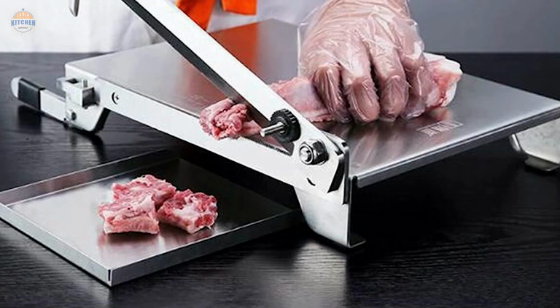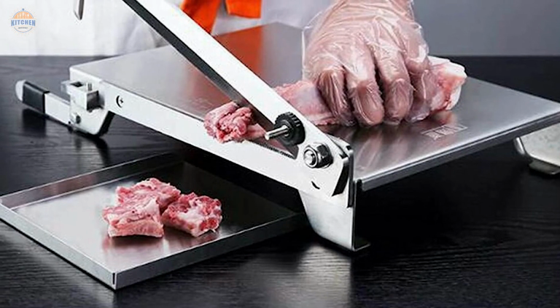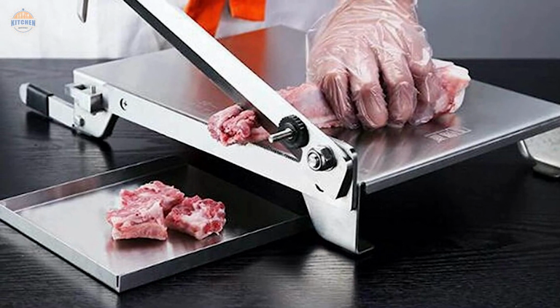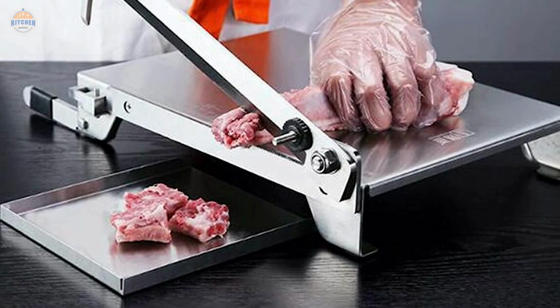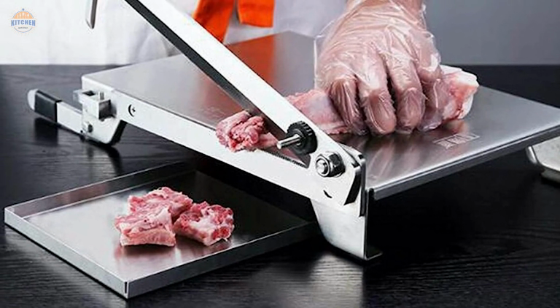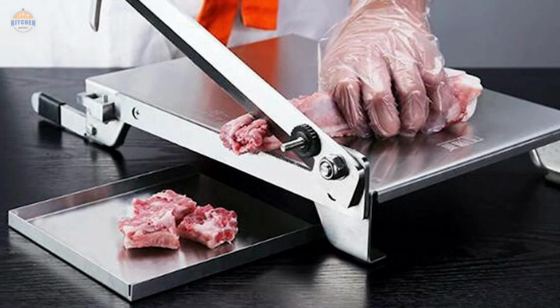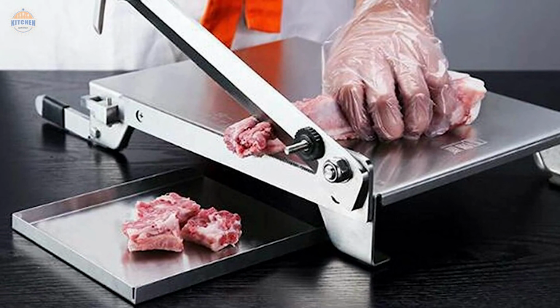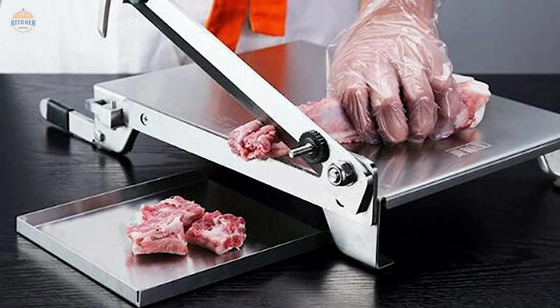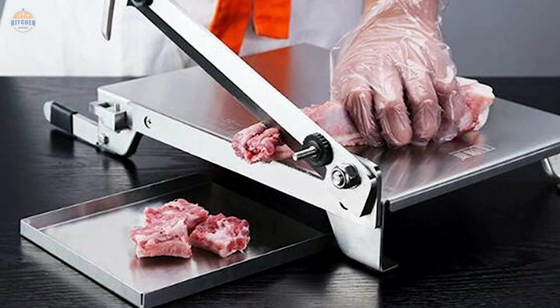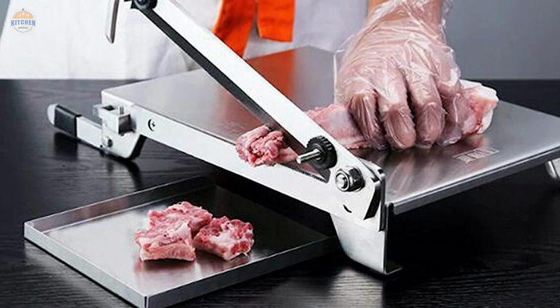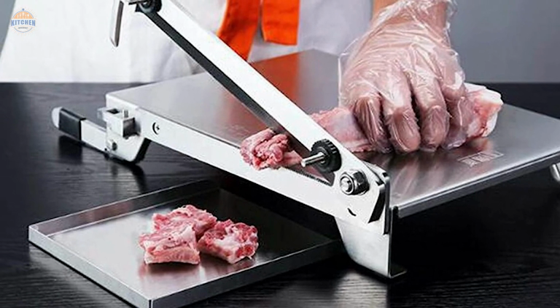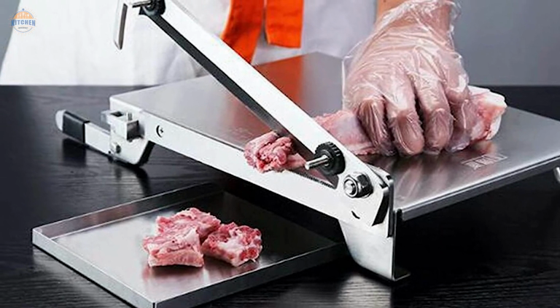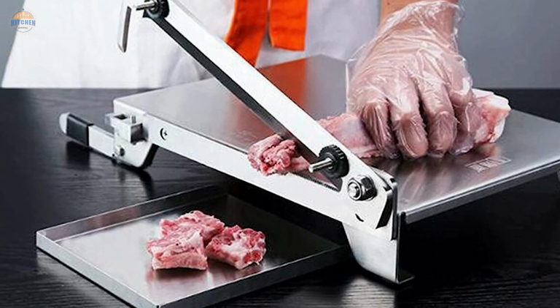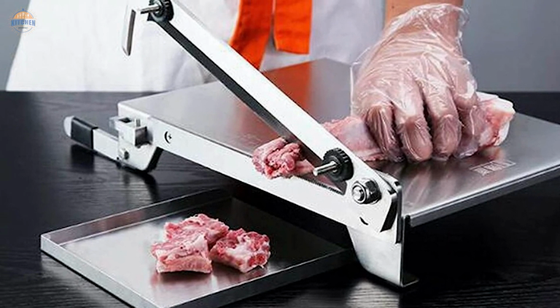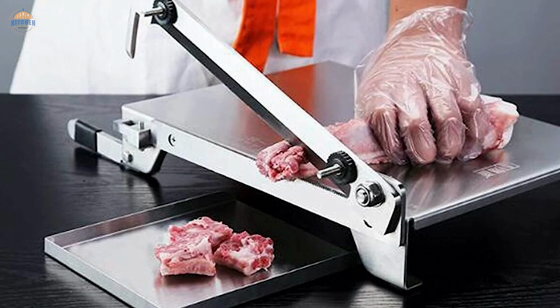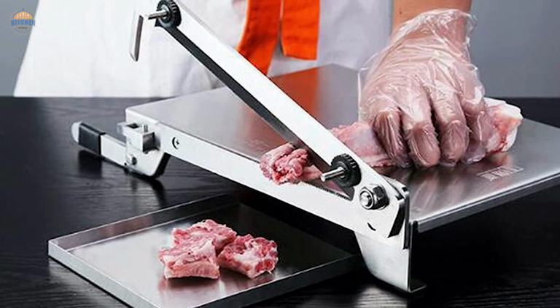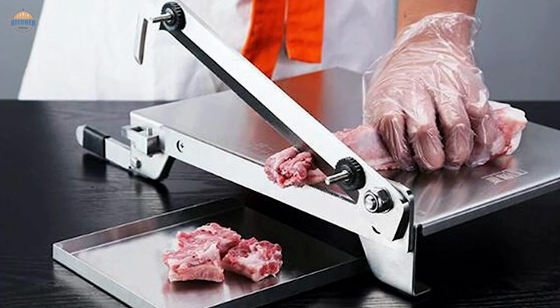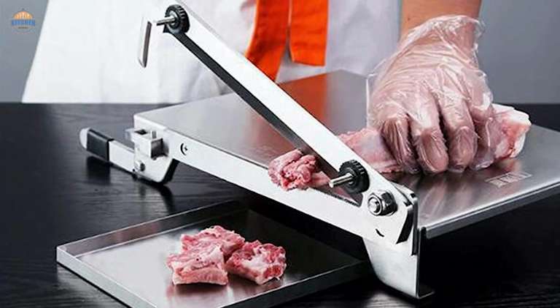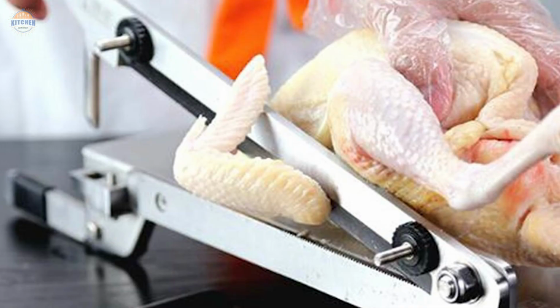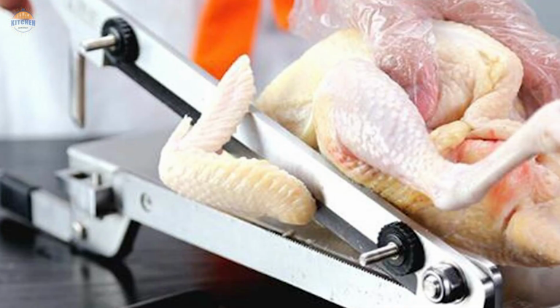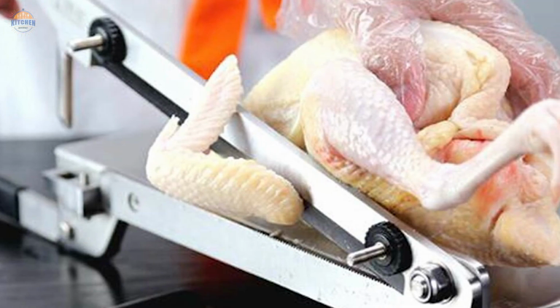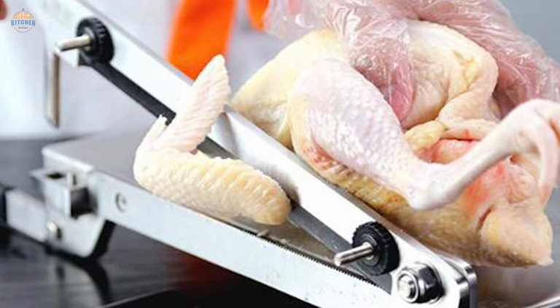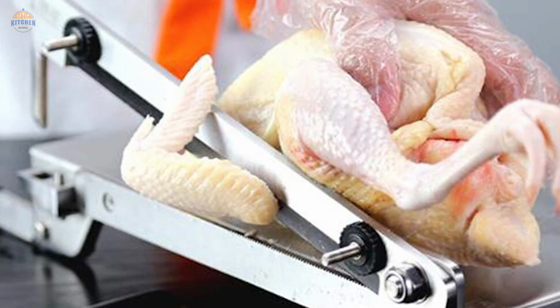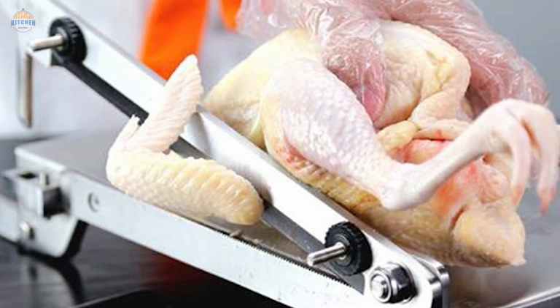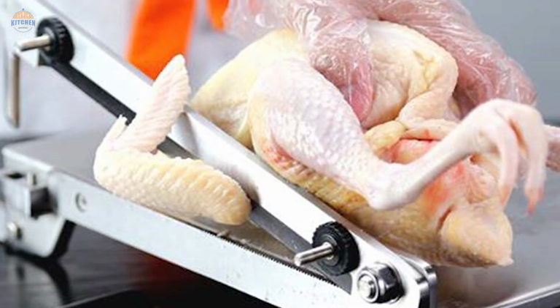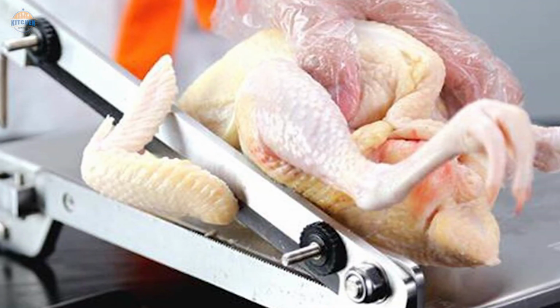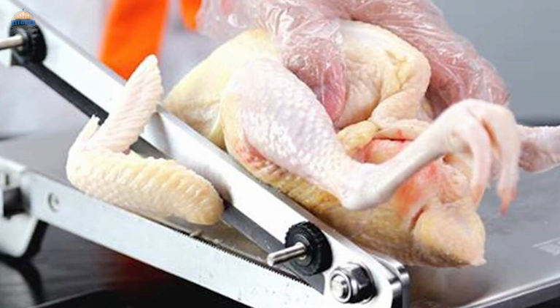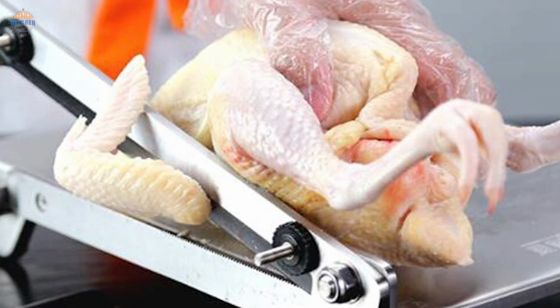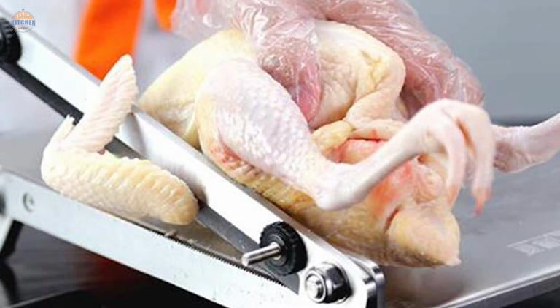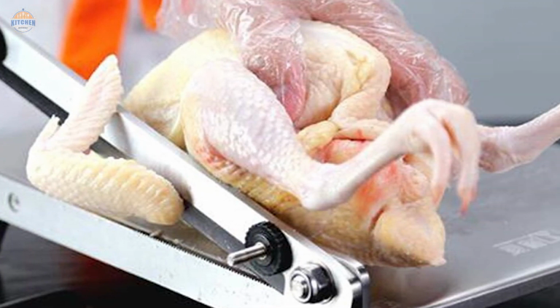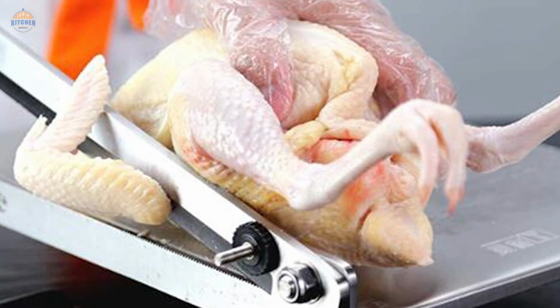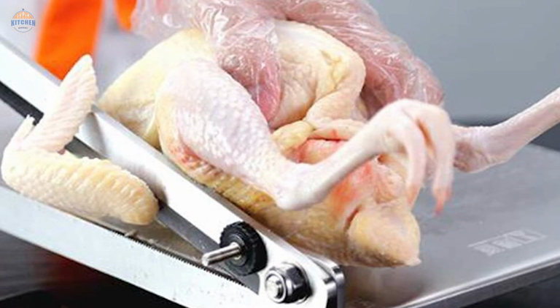Note: do not try to slice cylindrical frozen meat rolls with this unit. A butcher's knife would likely do a better job at that task.